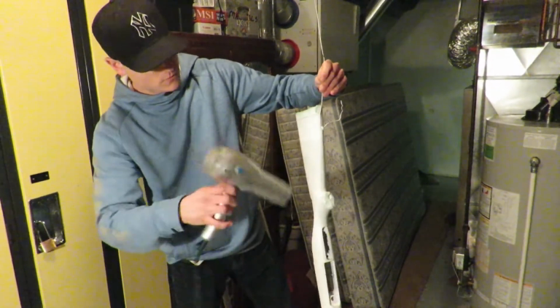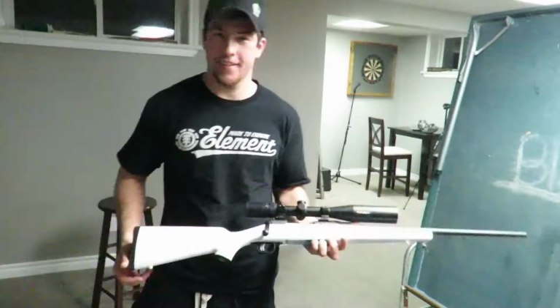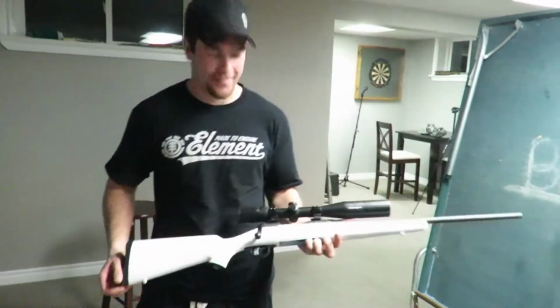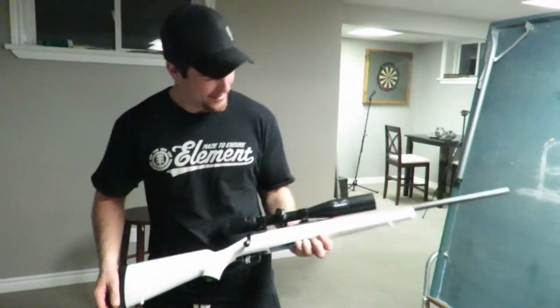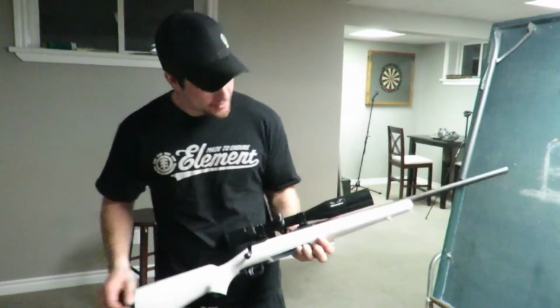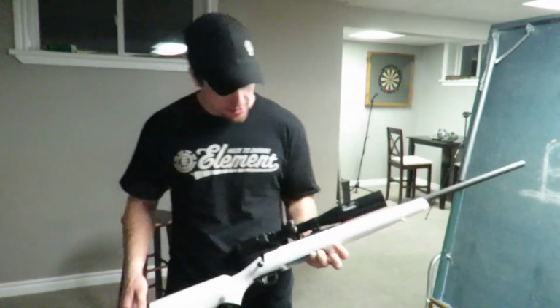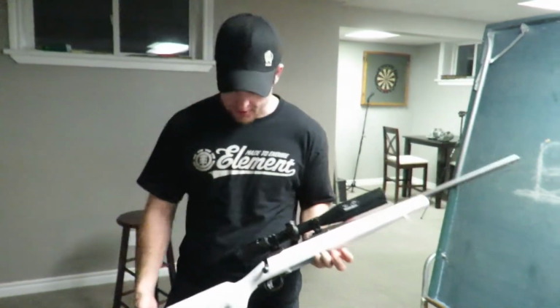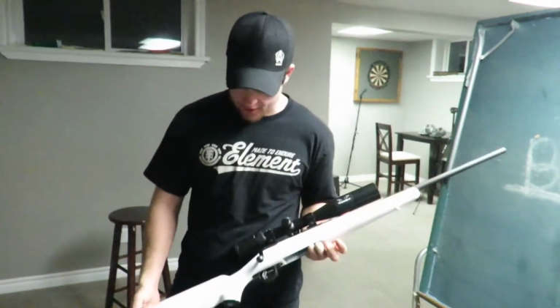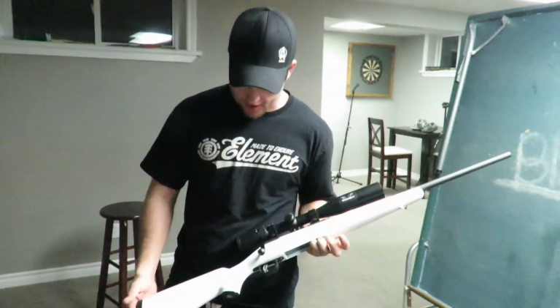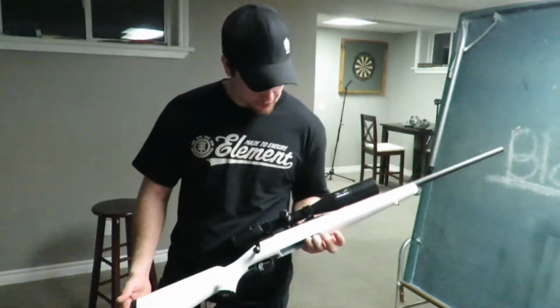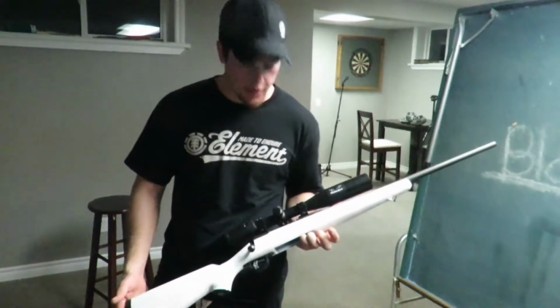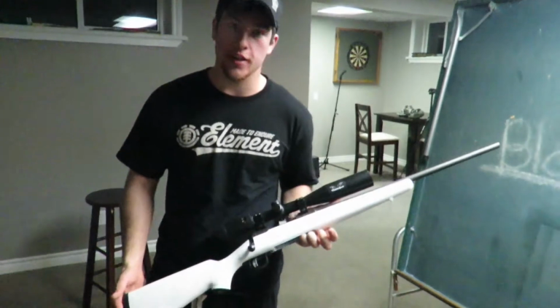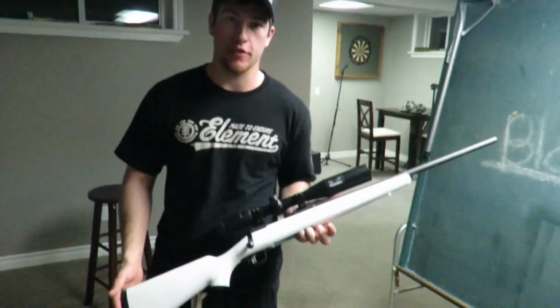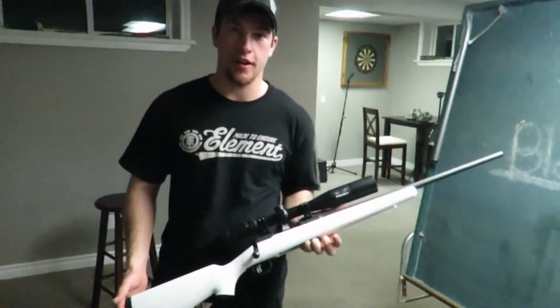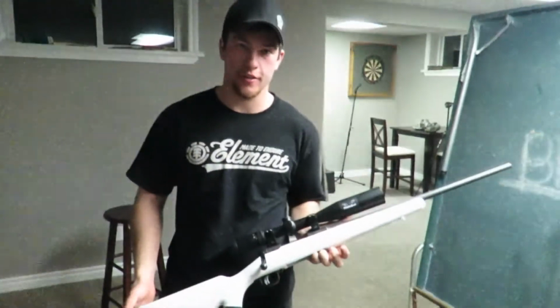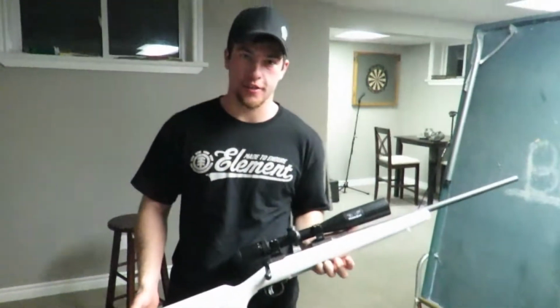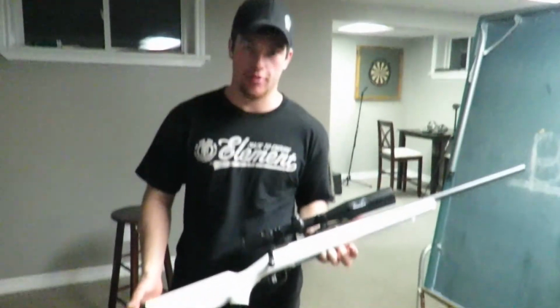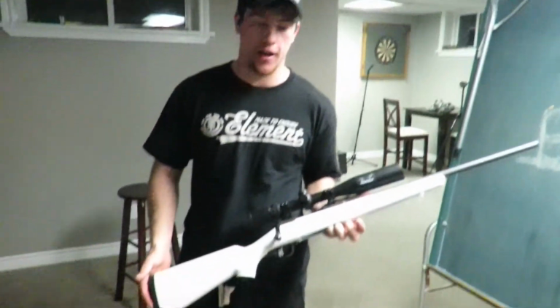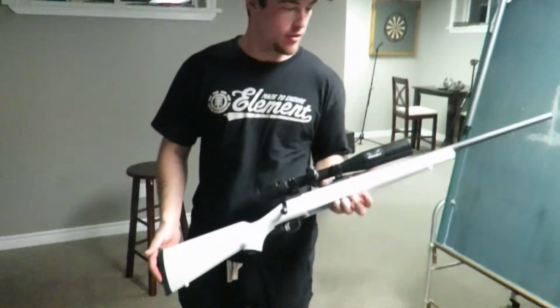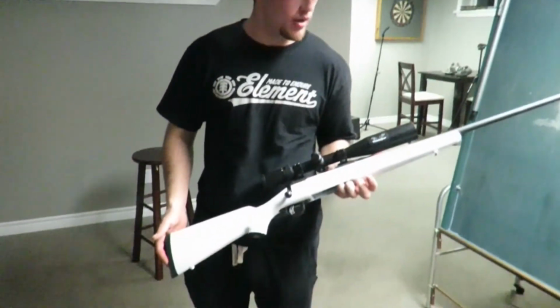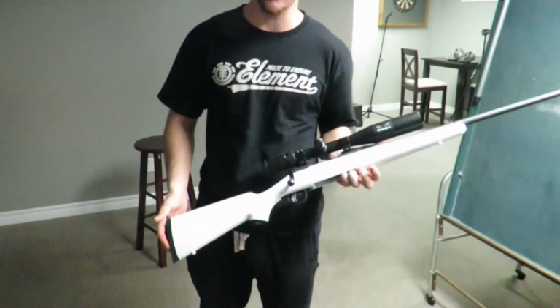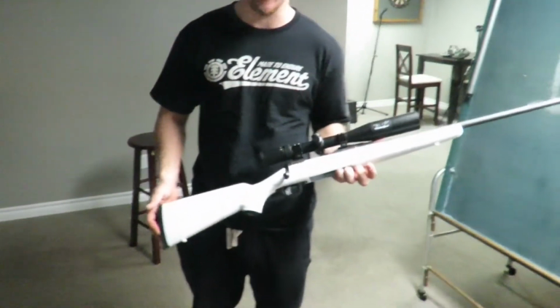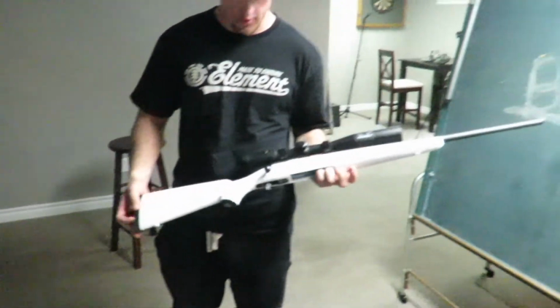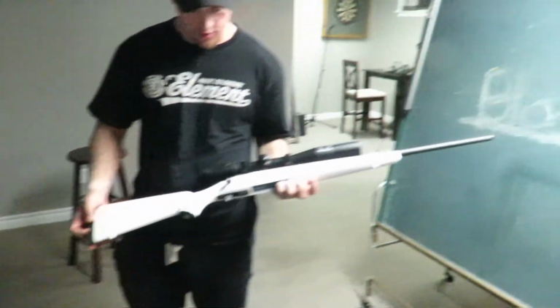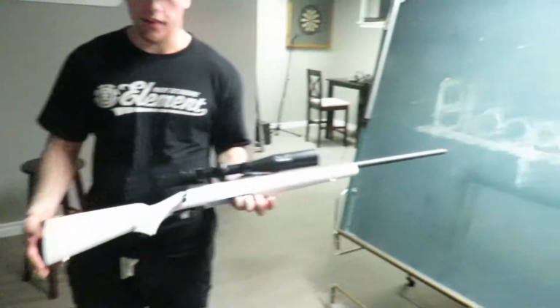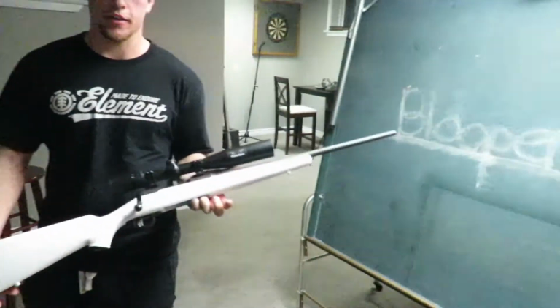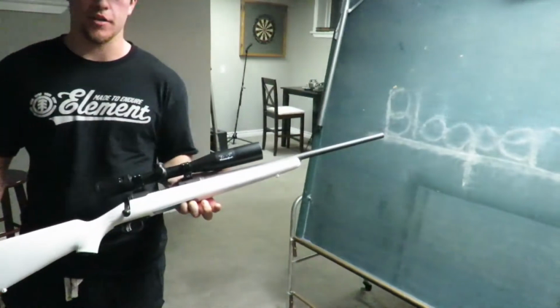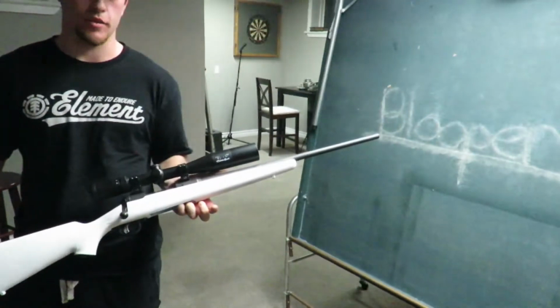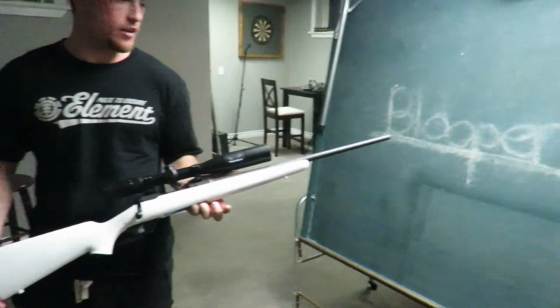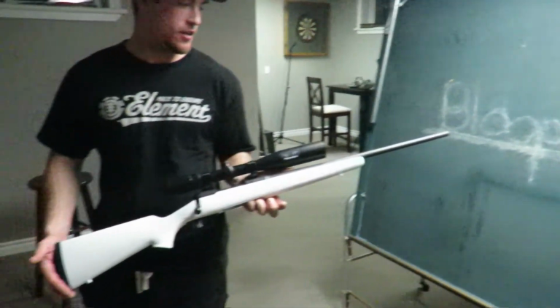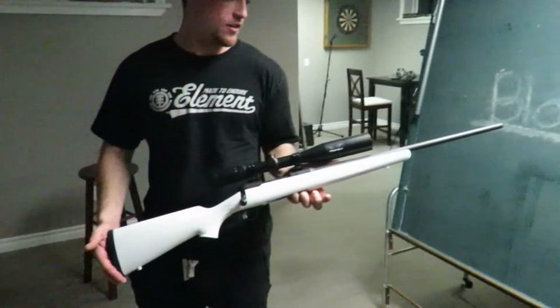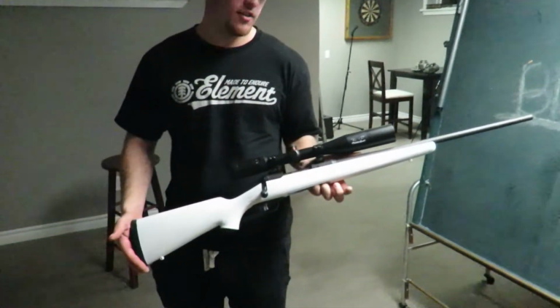Yeah, so there it is after it's finished. That's what a $6 can of paint can do. I think it comes out pretty good.